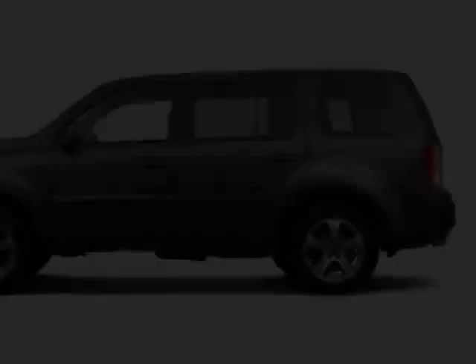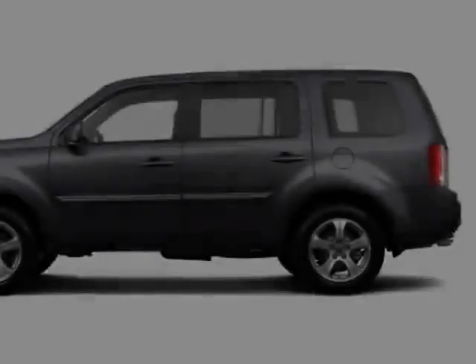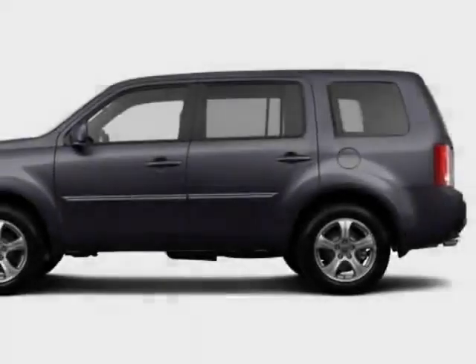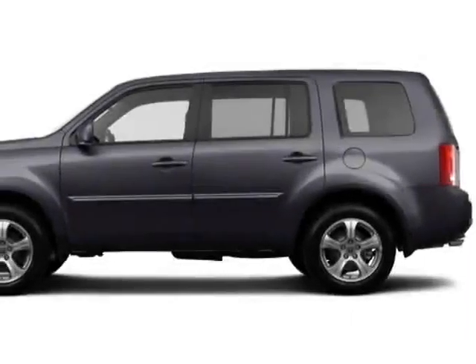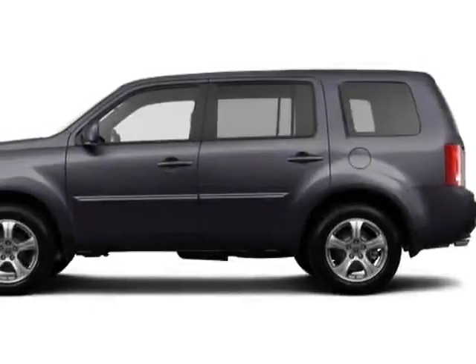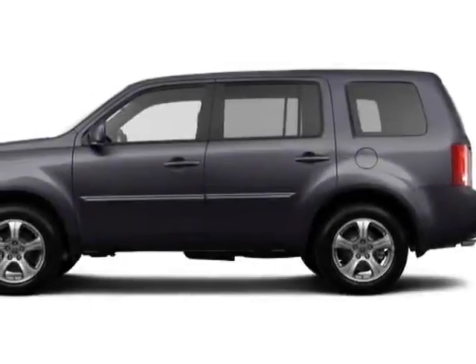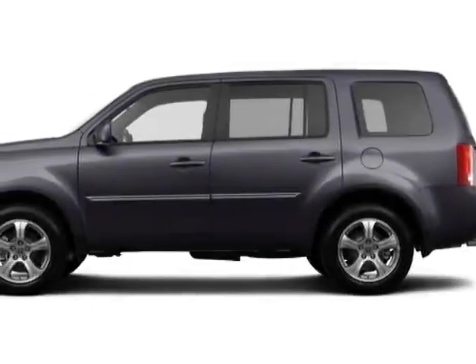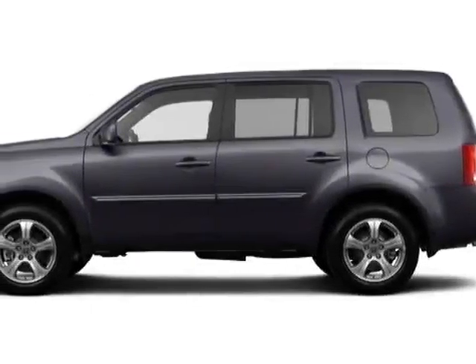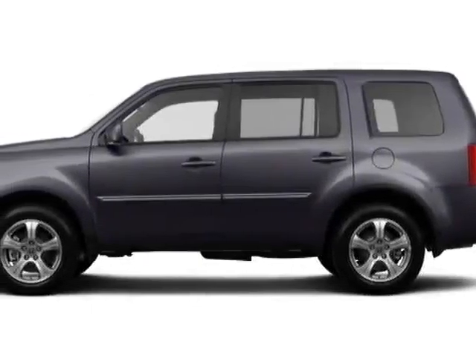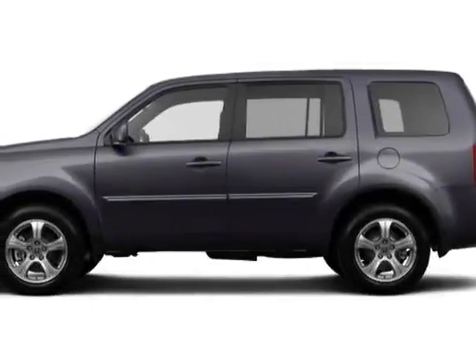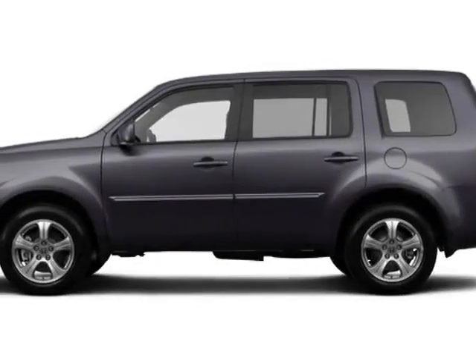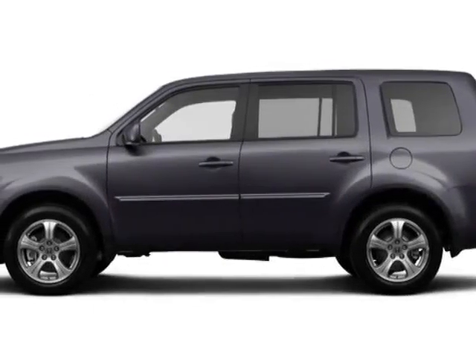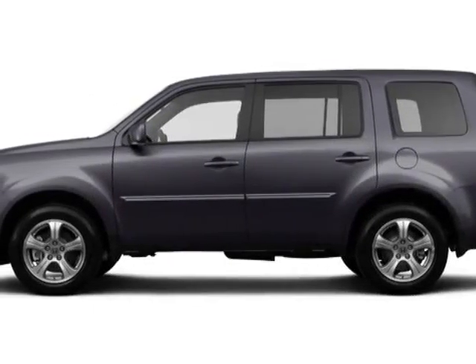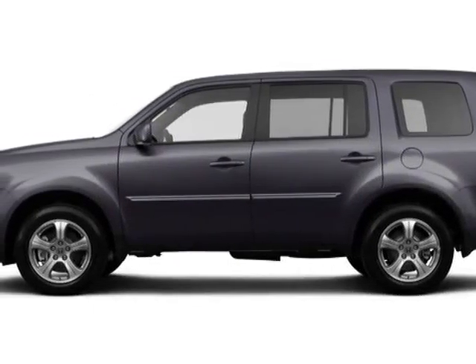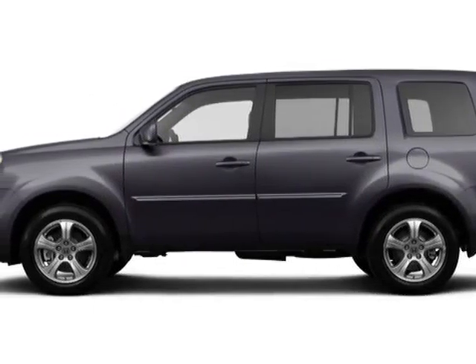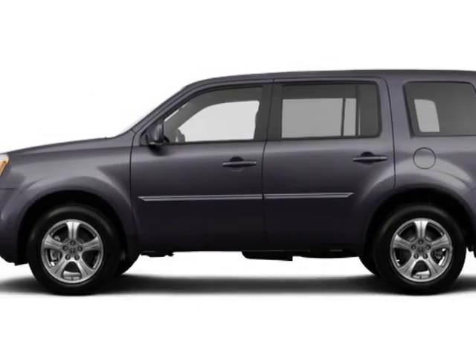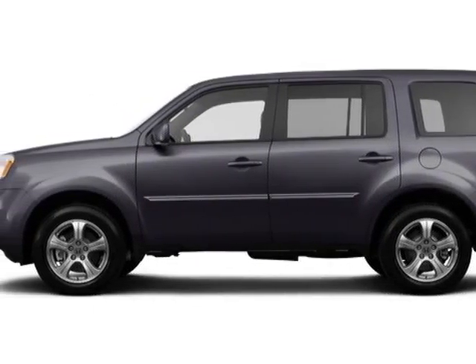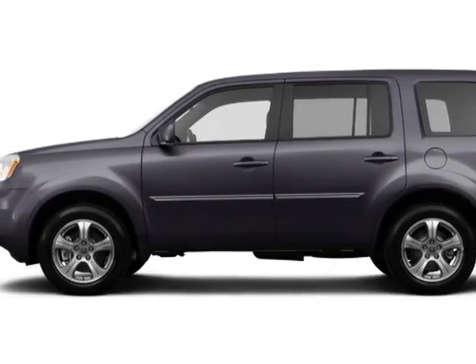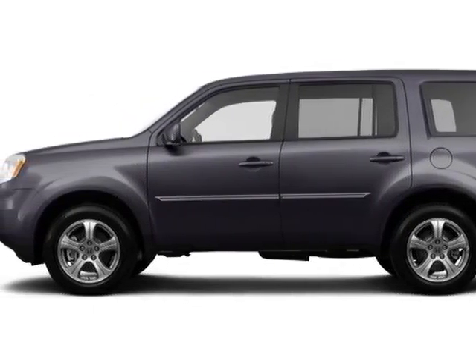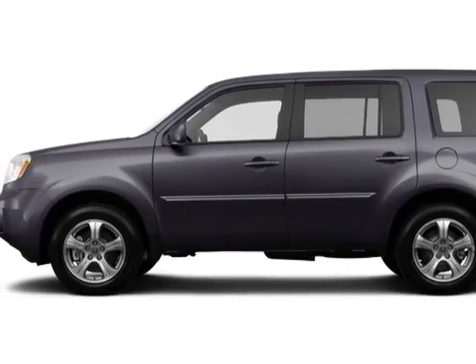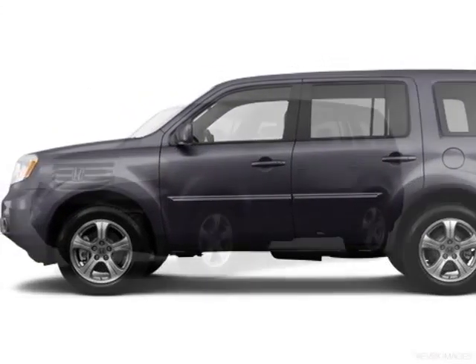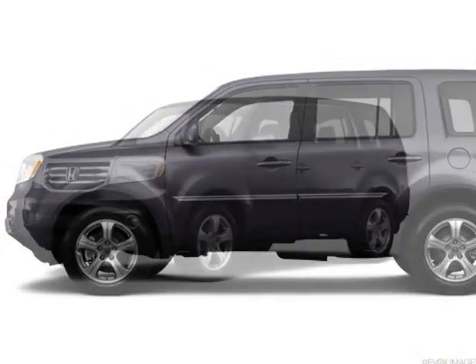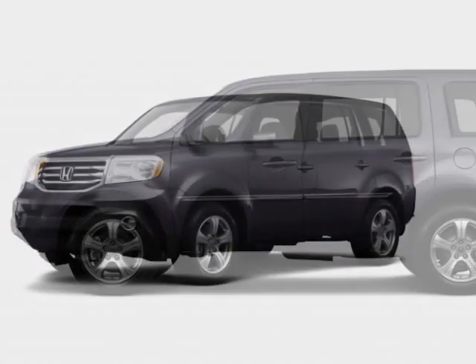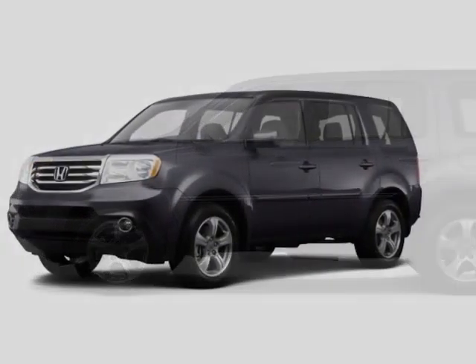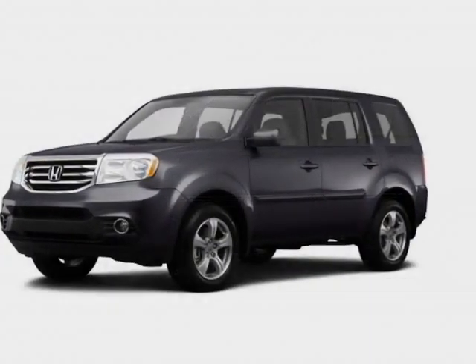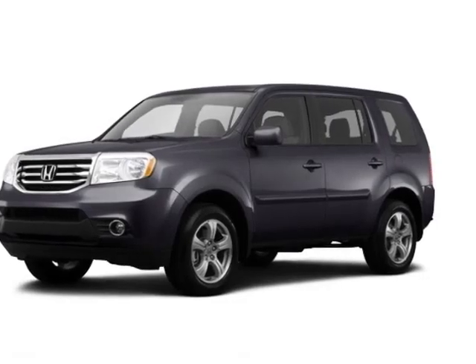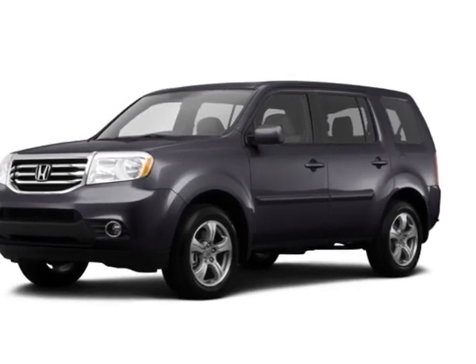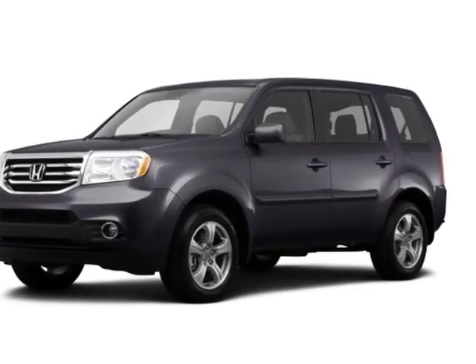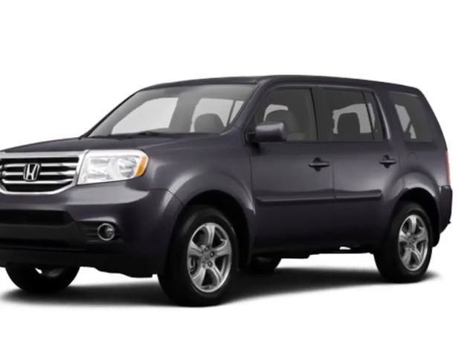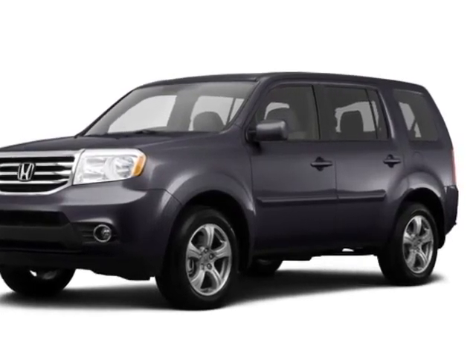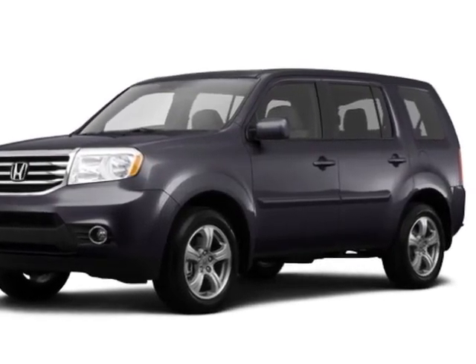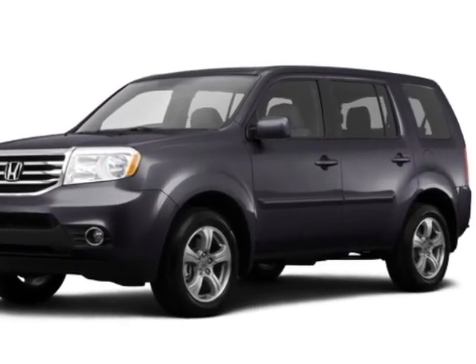Take a look at this new 2015 Honda Pilot. For your protection, this vehicle has a full factory warranty.